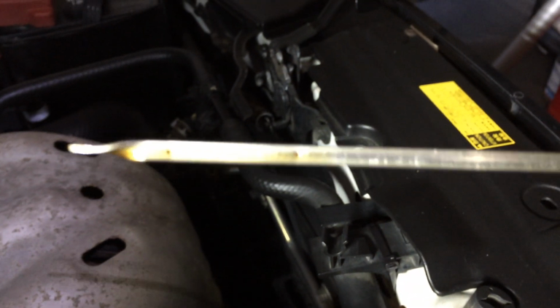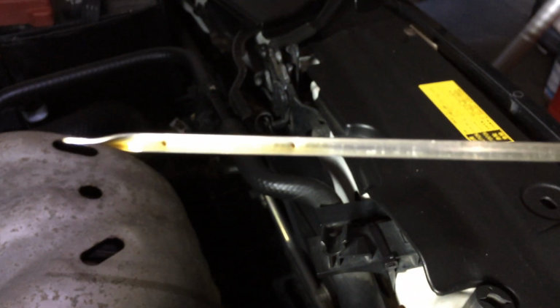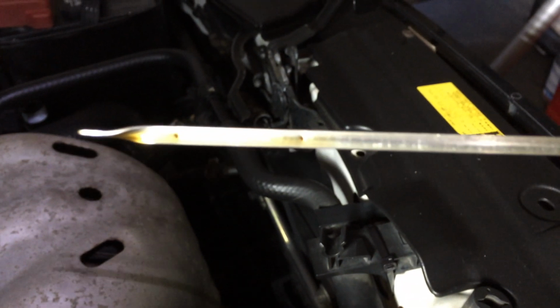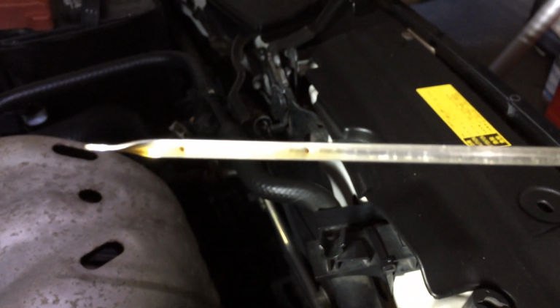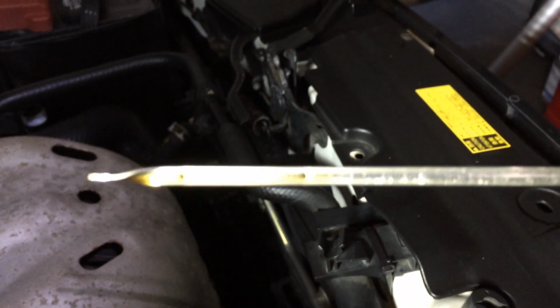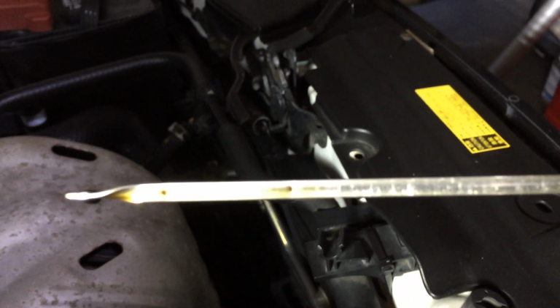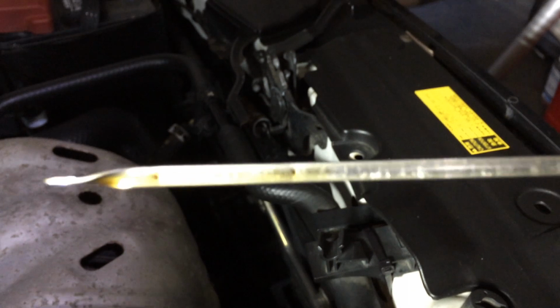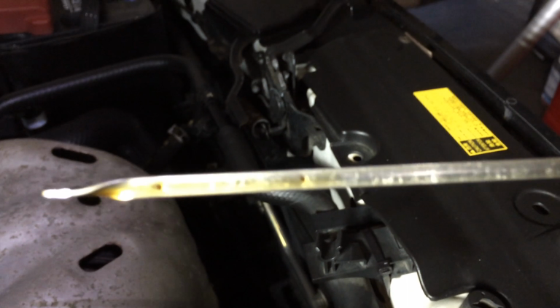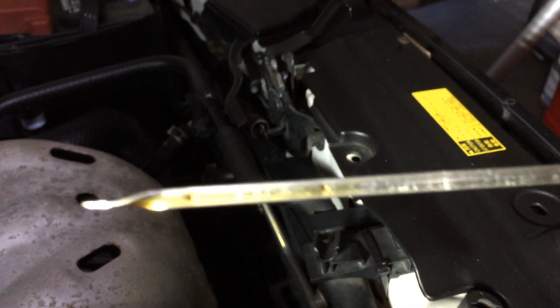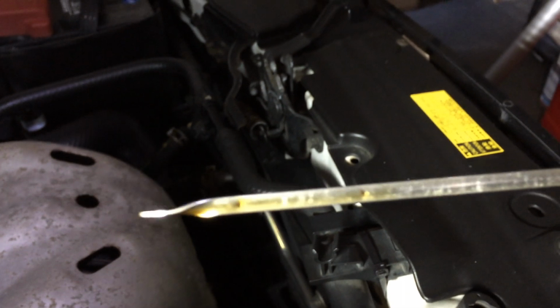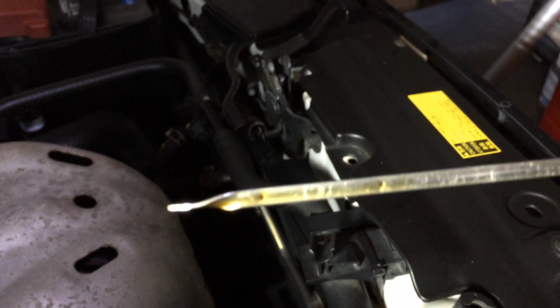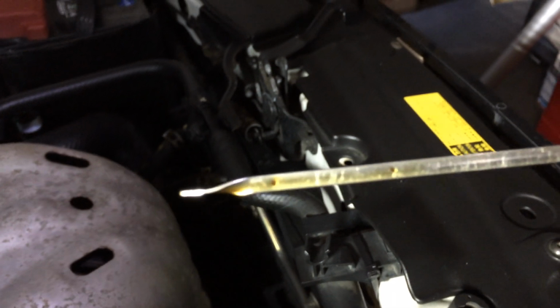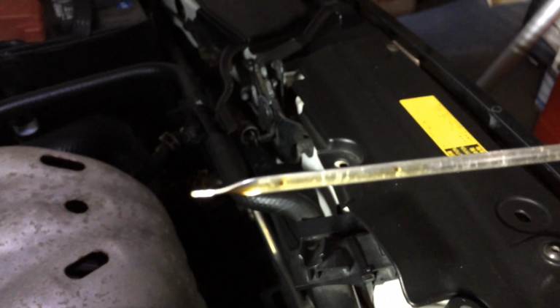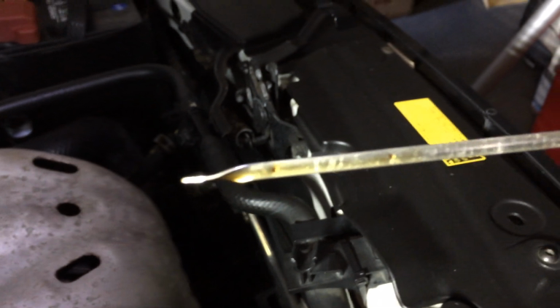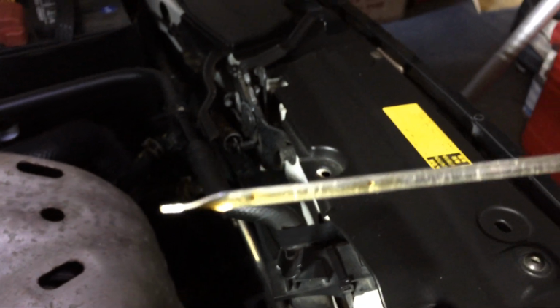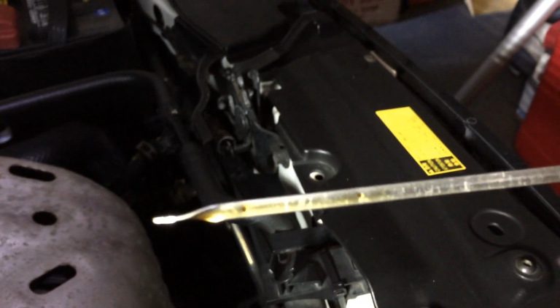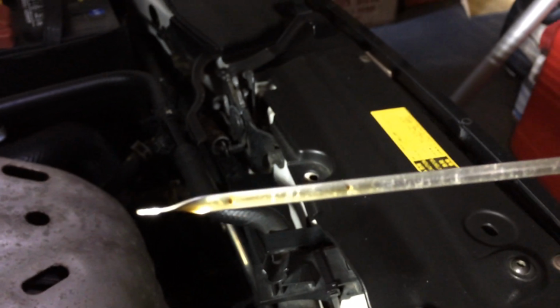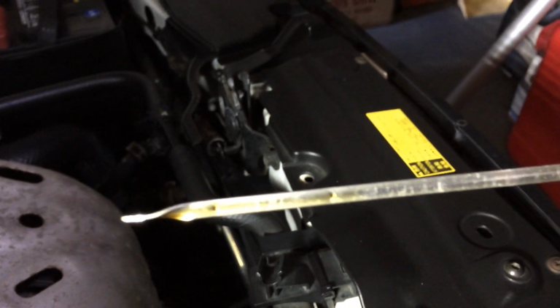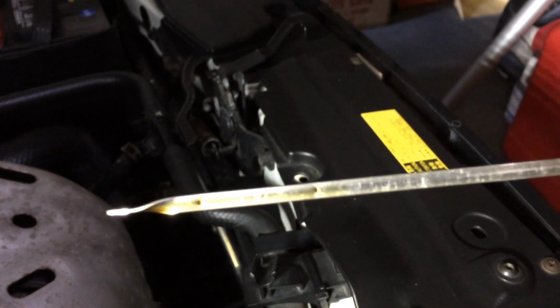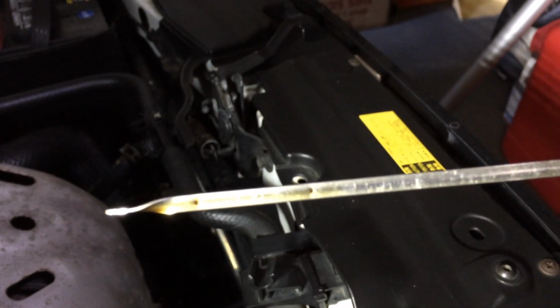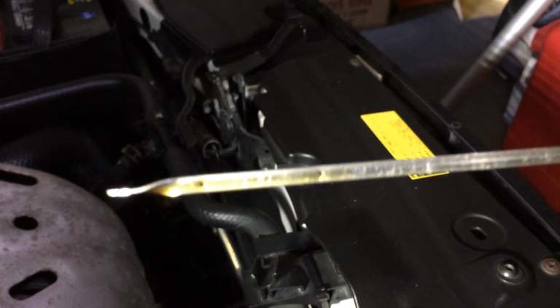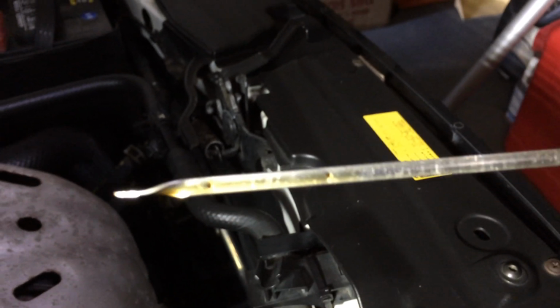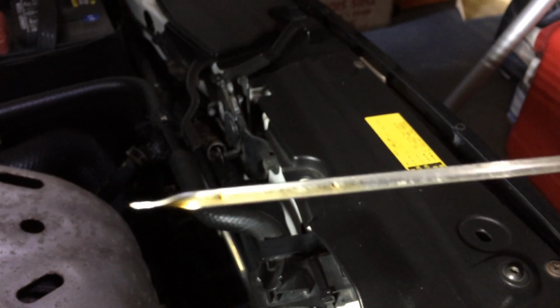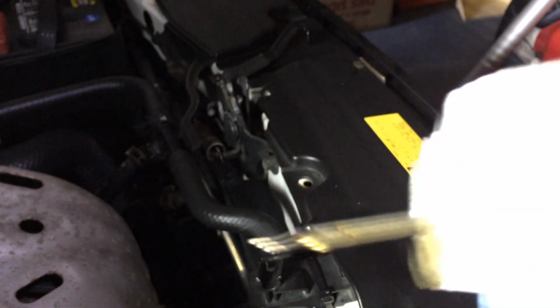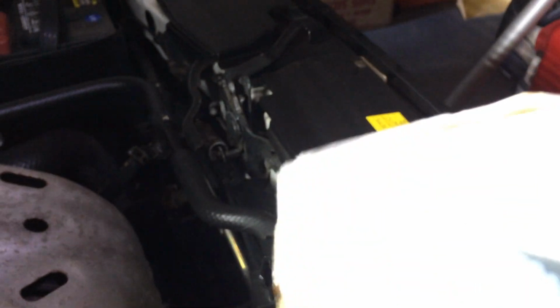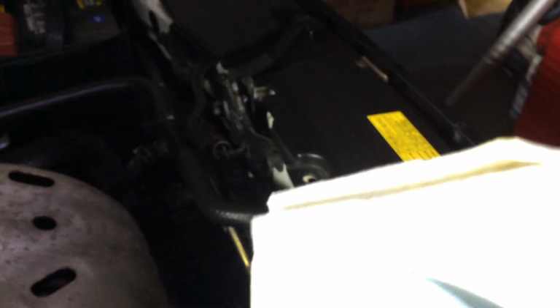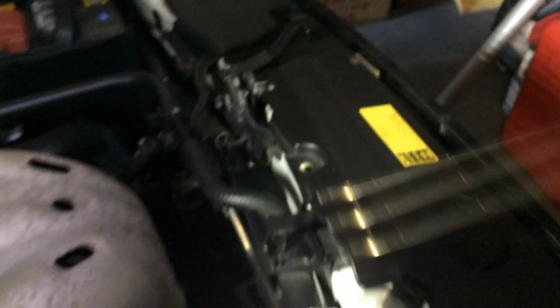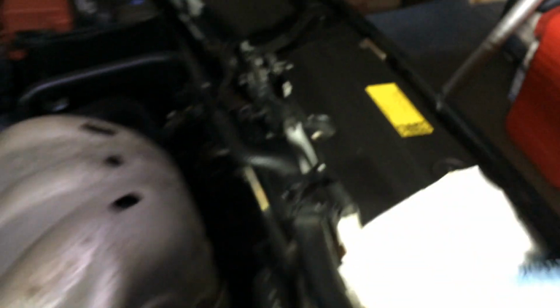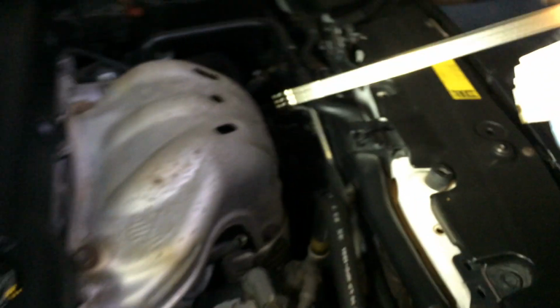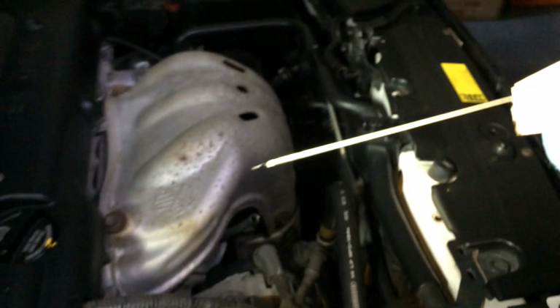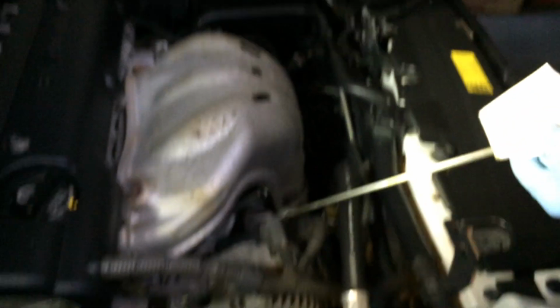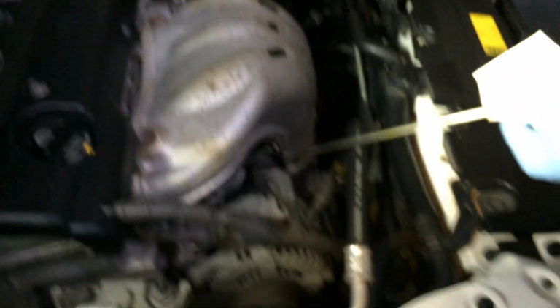Scion XB 2009 oil consumption test — one more time, one more check.